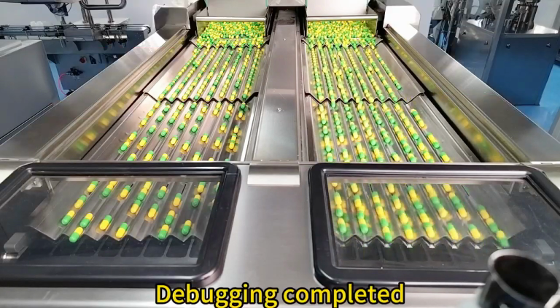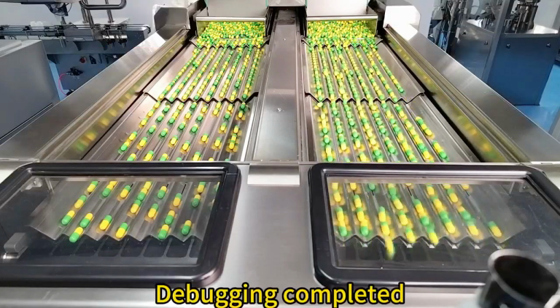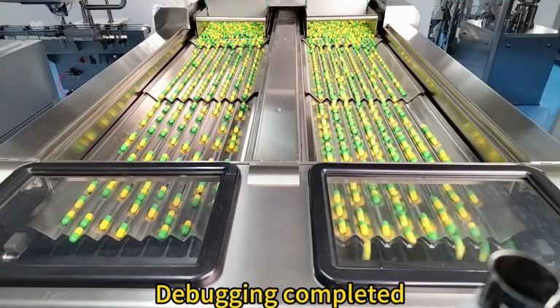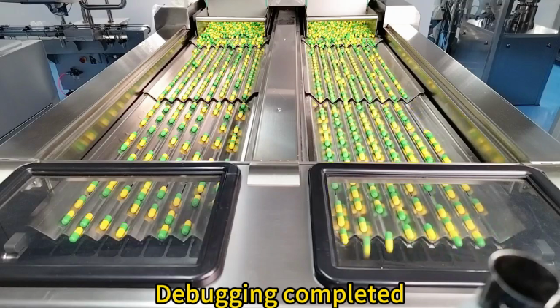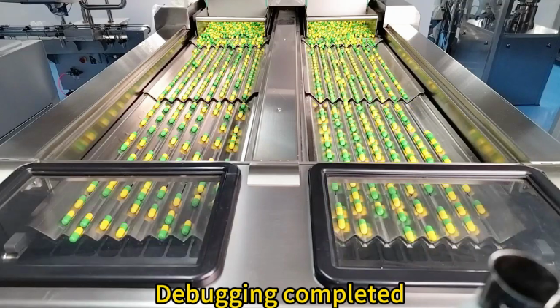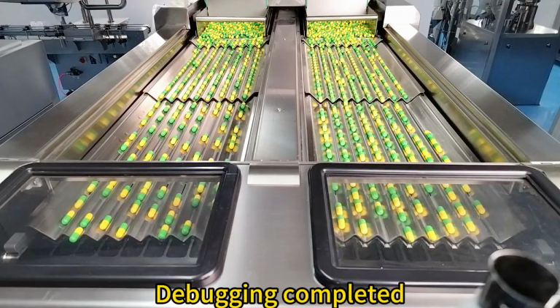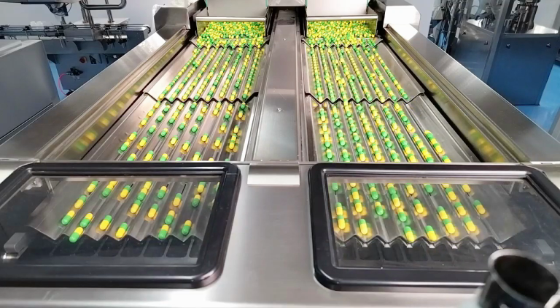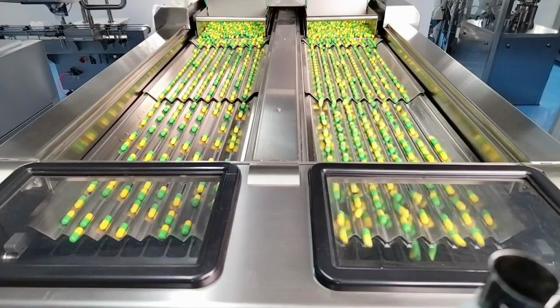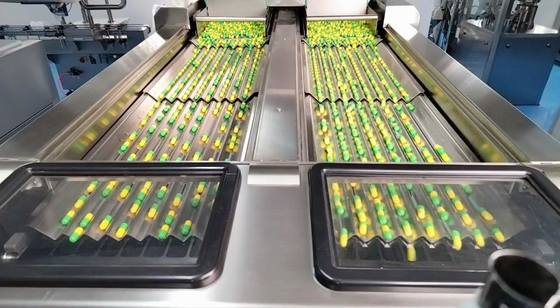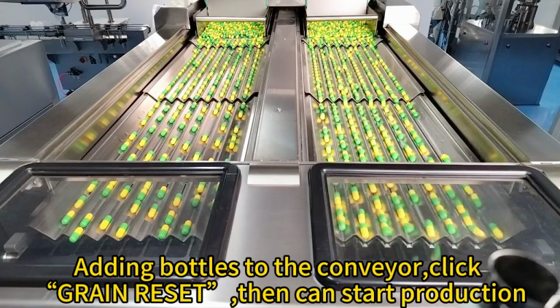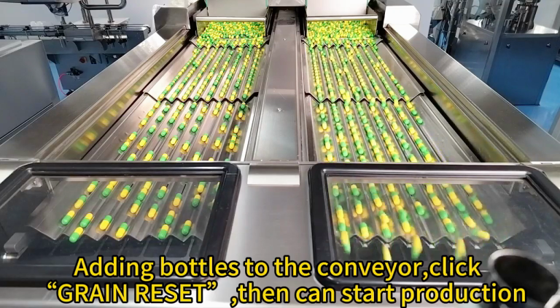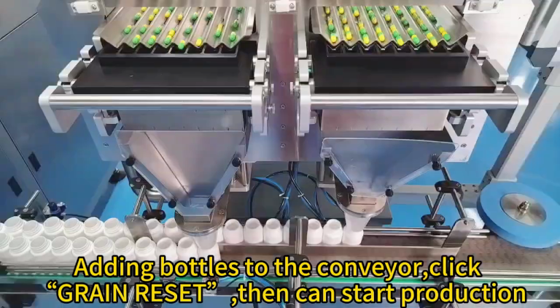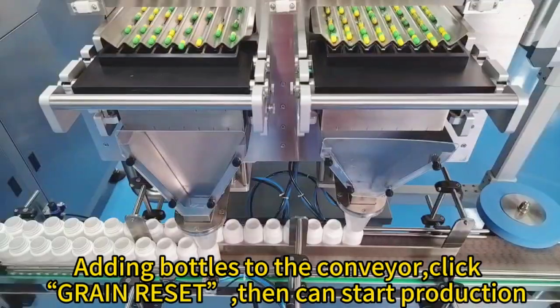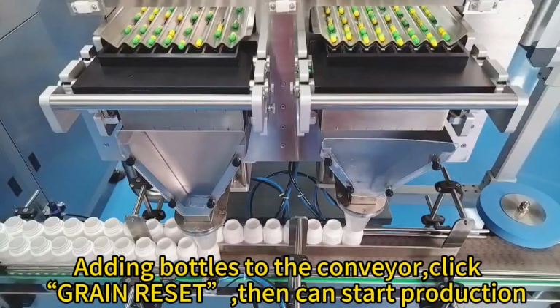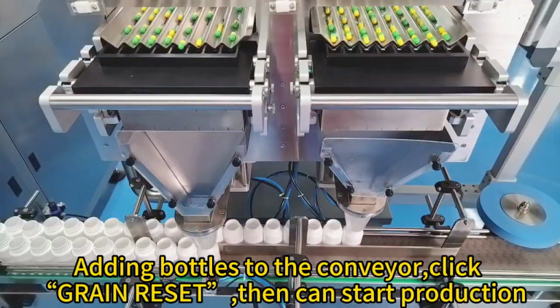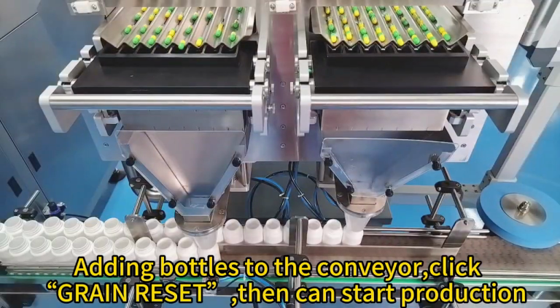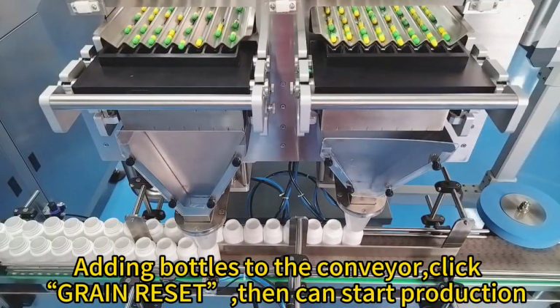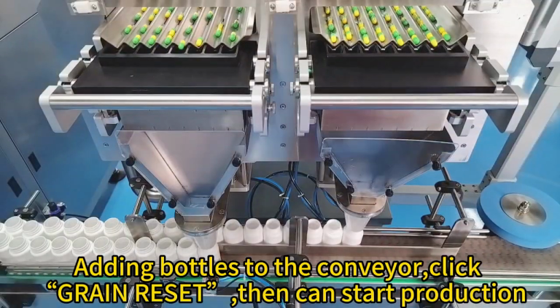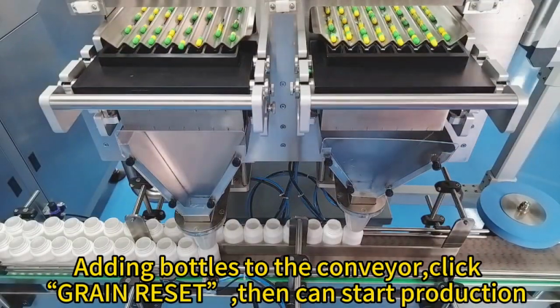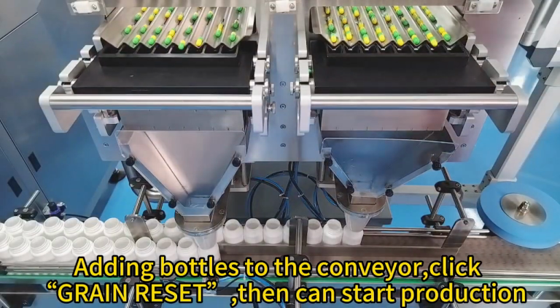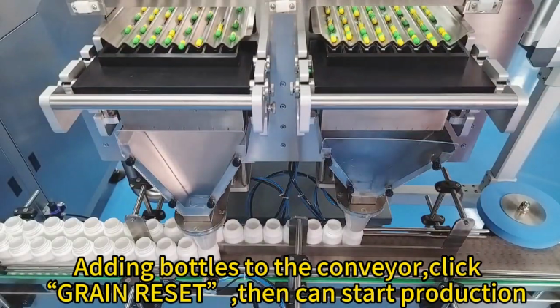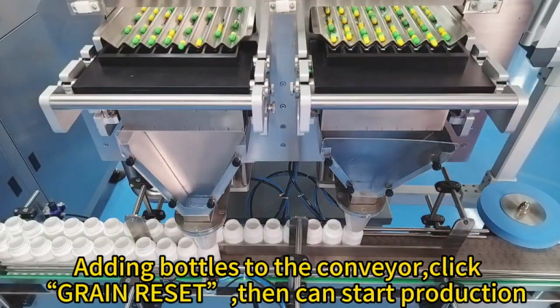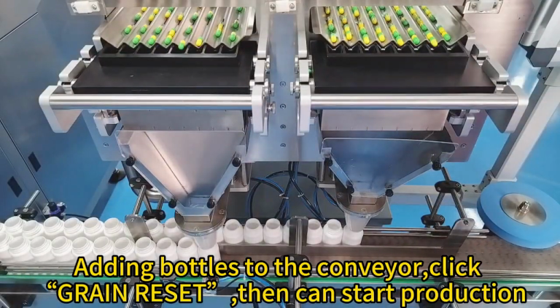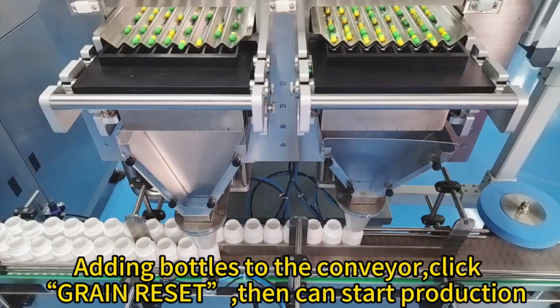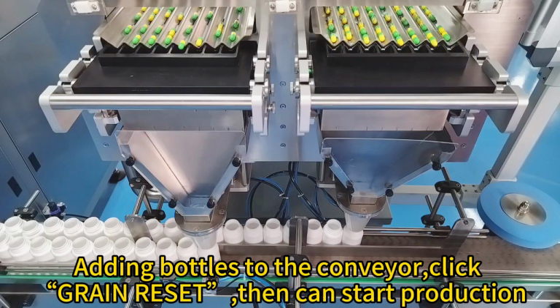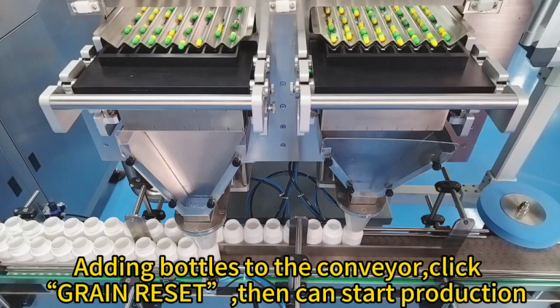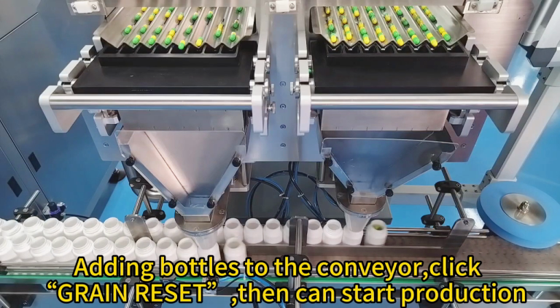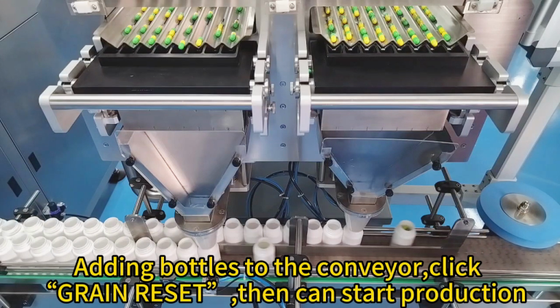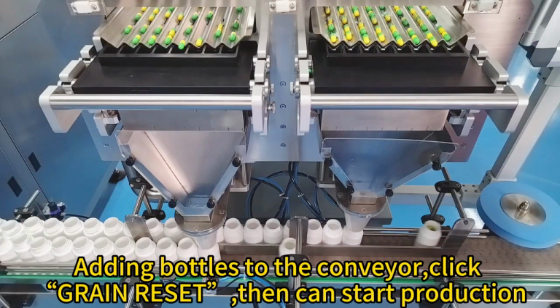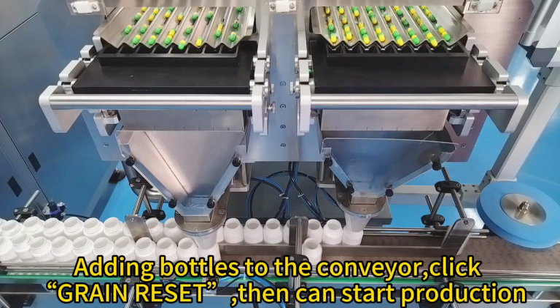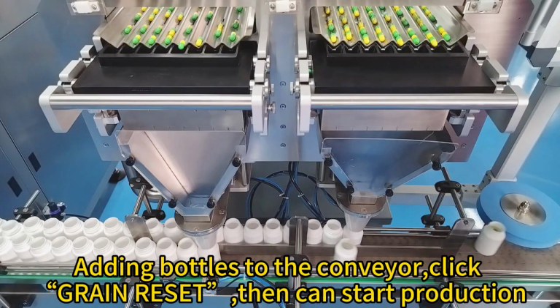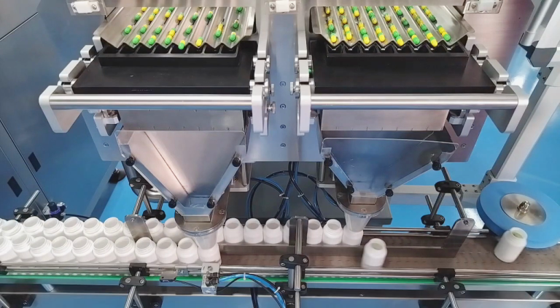Debugging completed. Add bottles to the conveyor, click green reset, then production can start.